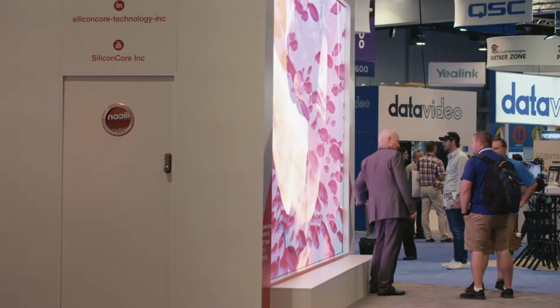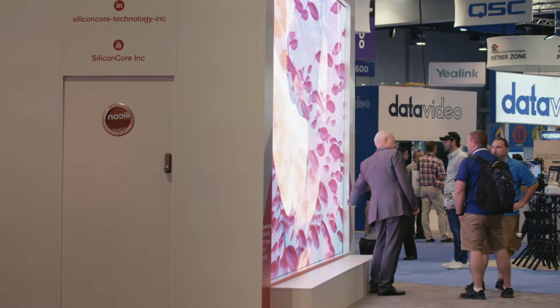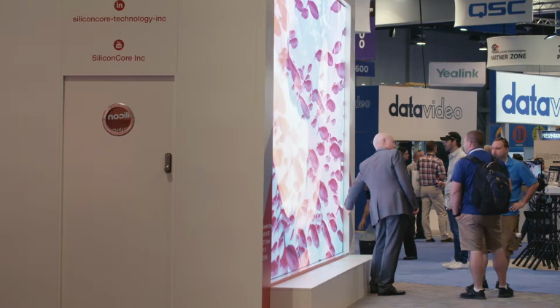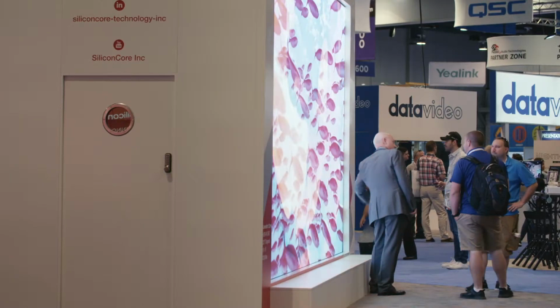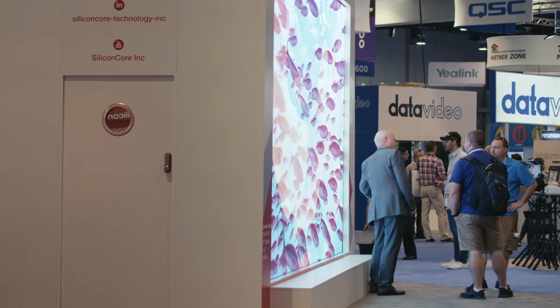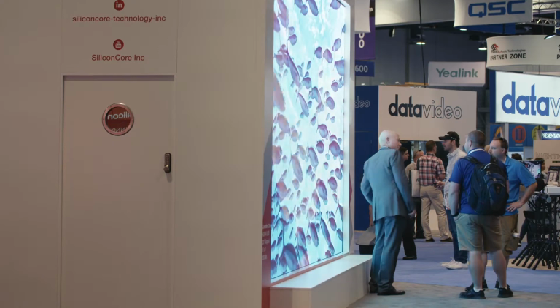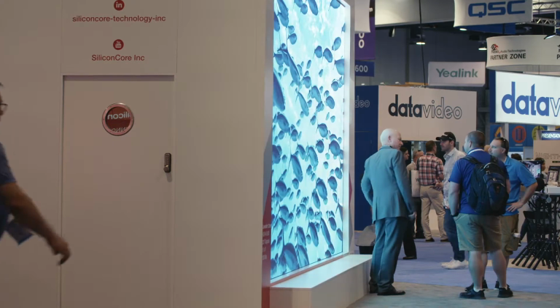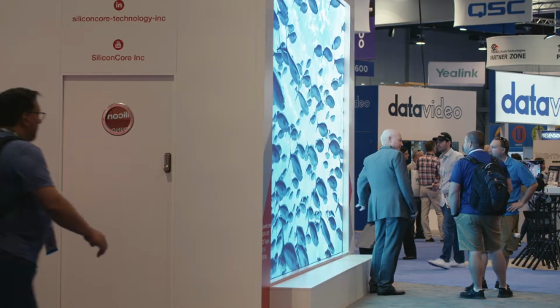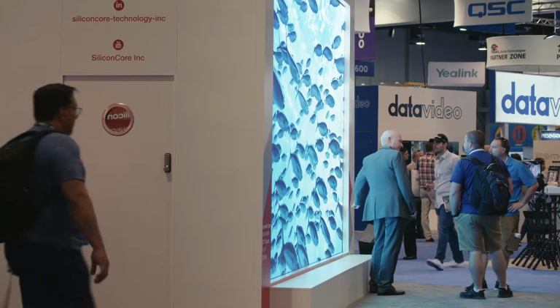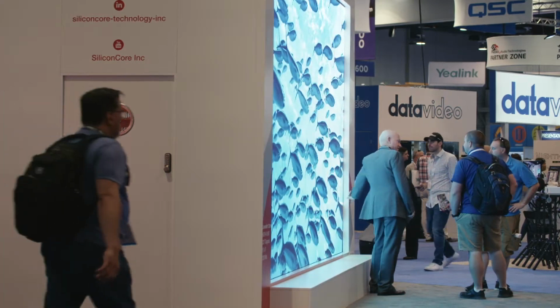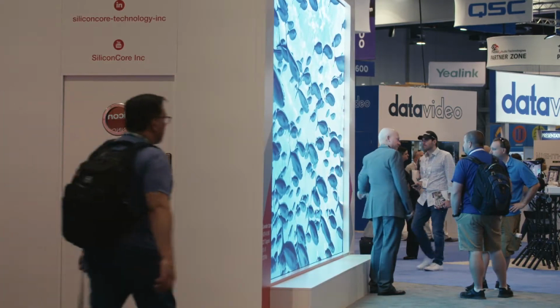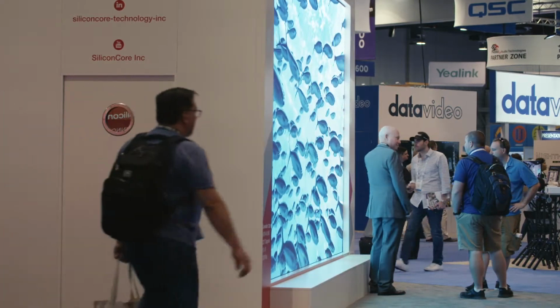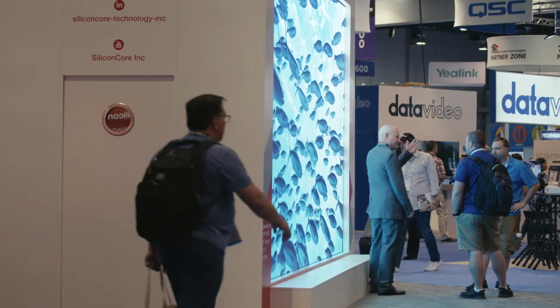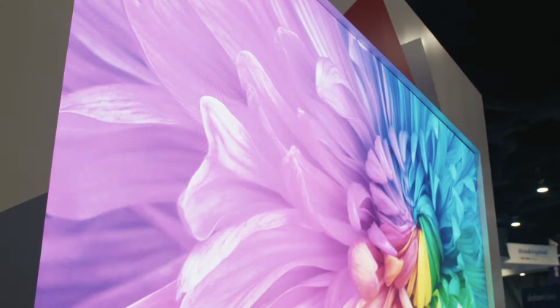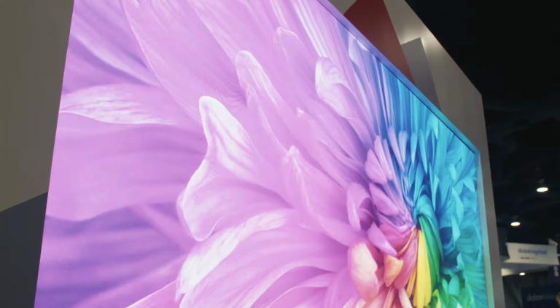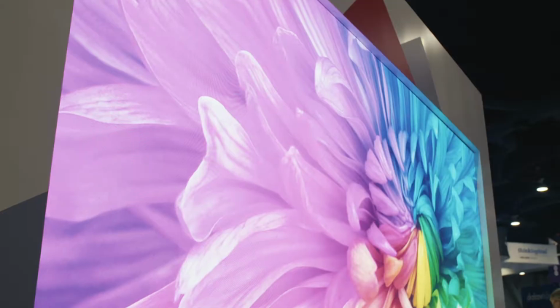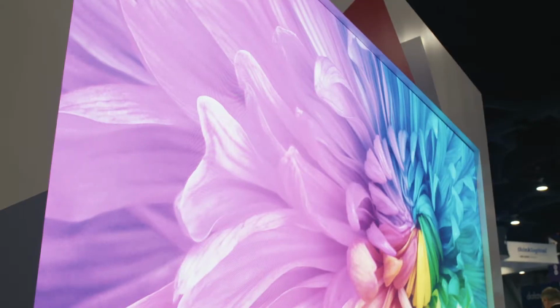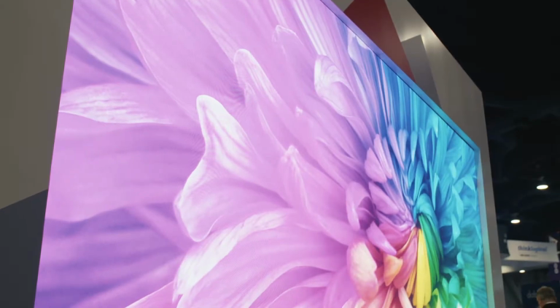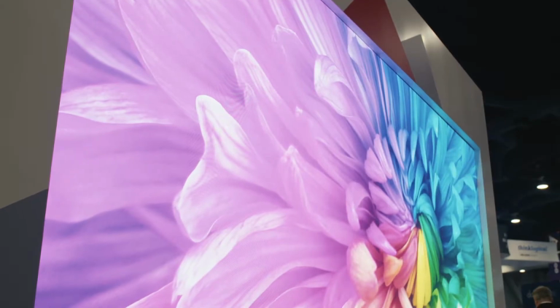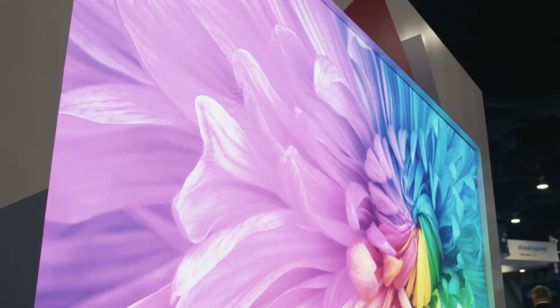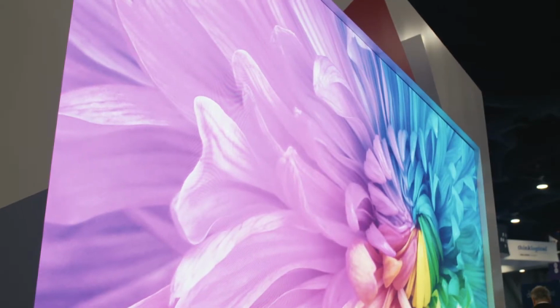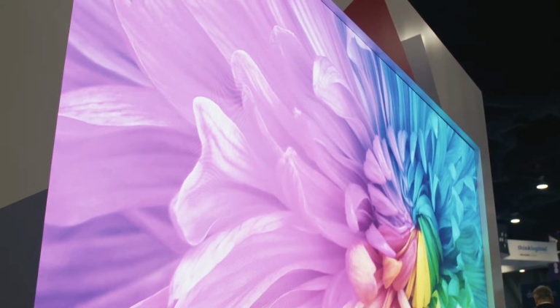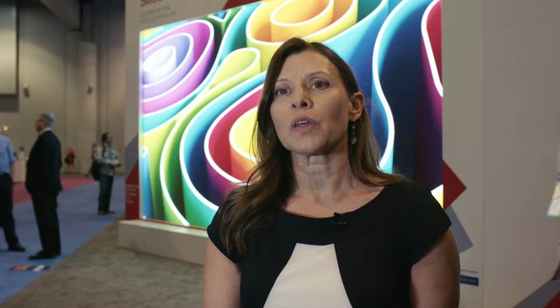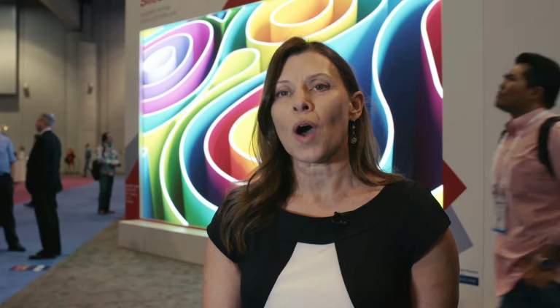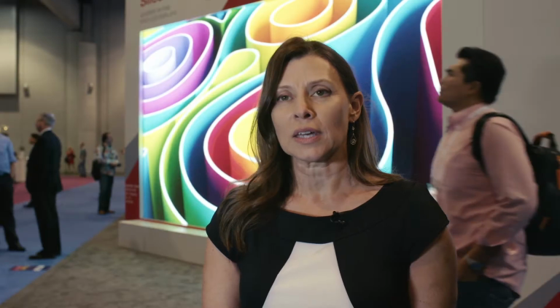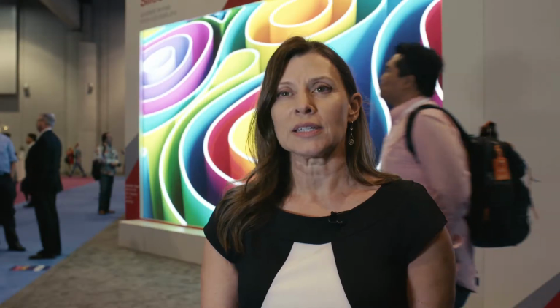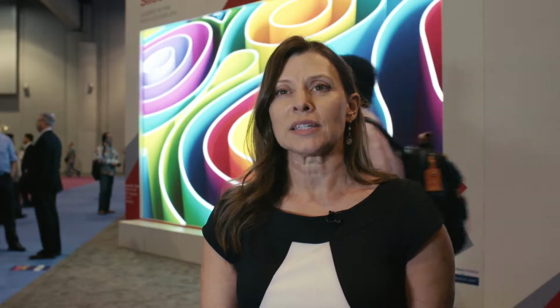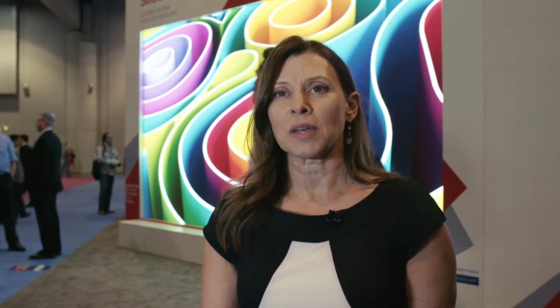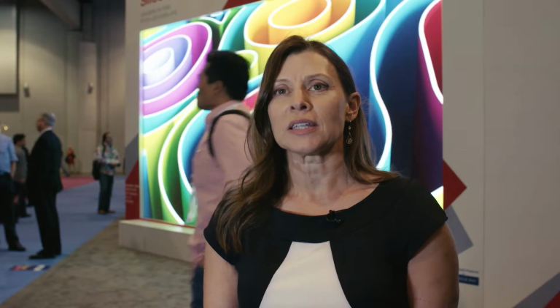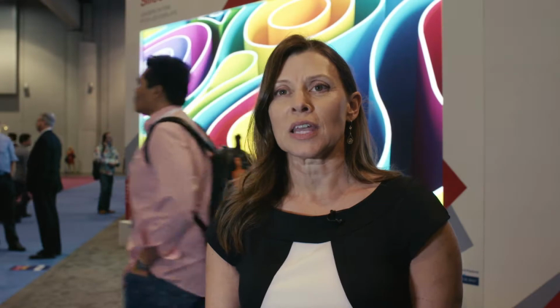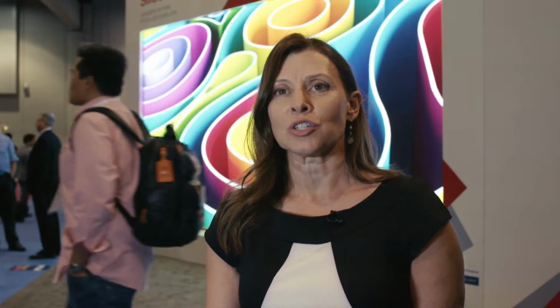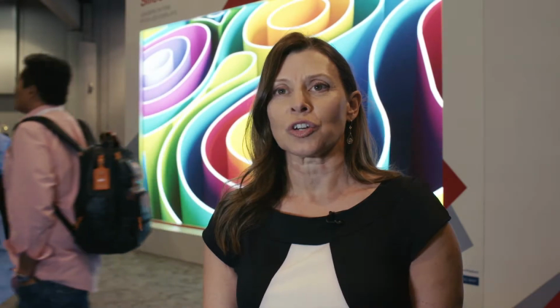You can walk up to our displays and feel them — they don't run hot at all. We're also one of the quietest displays in the industry.